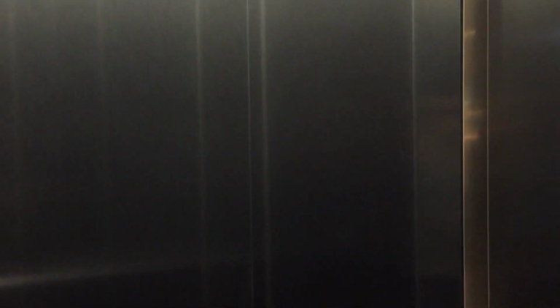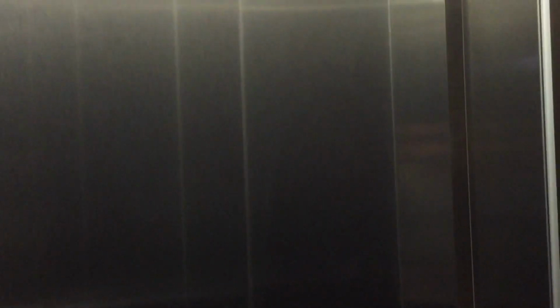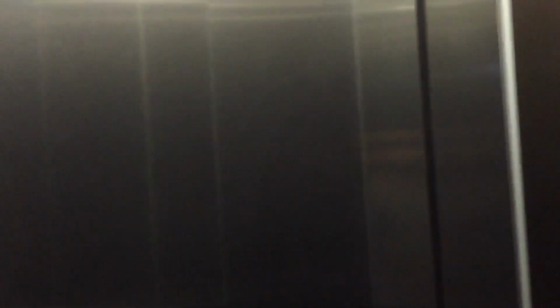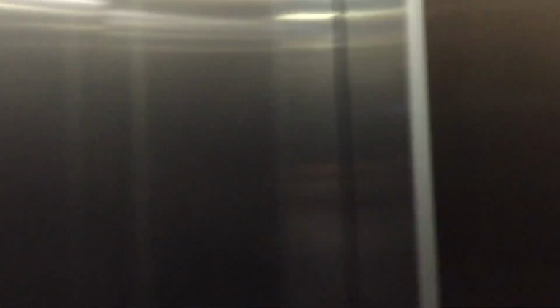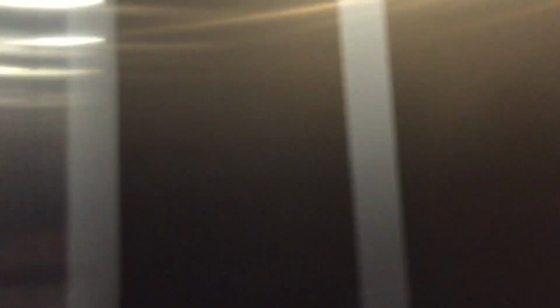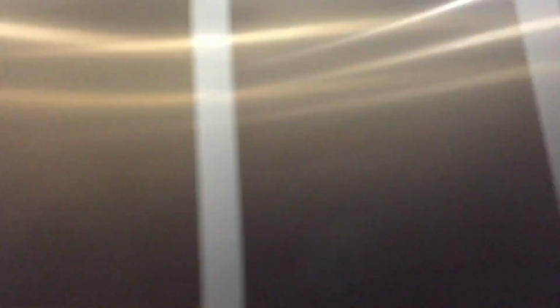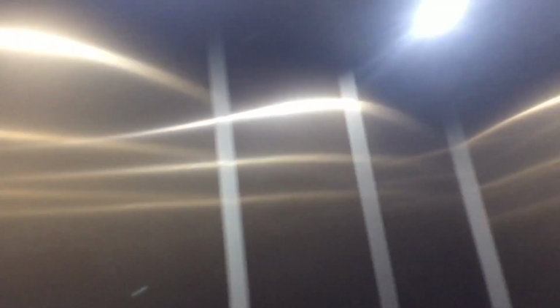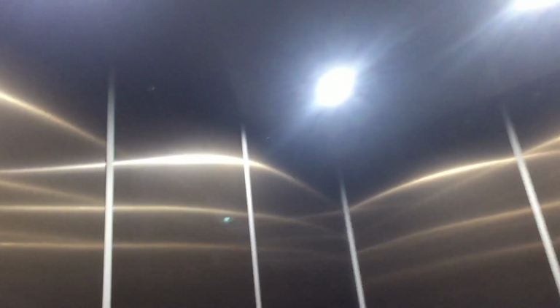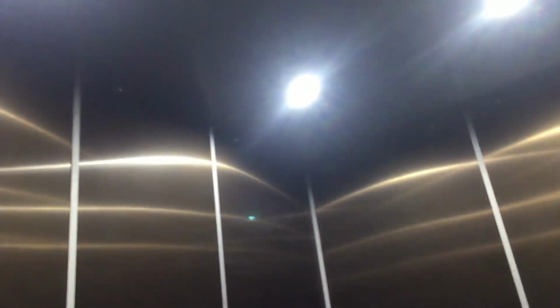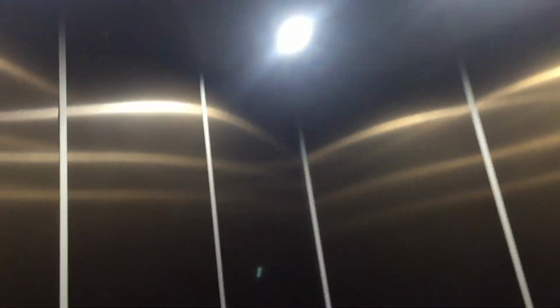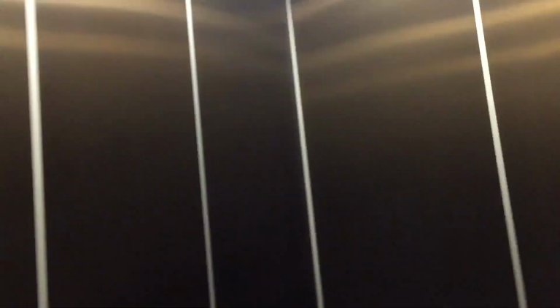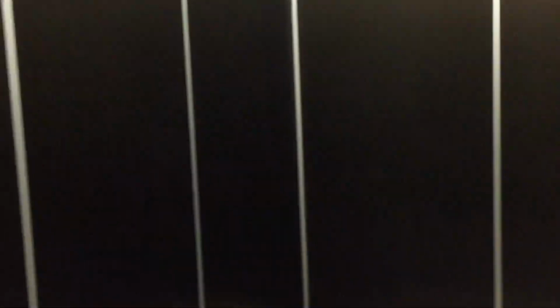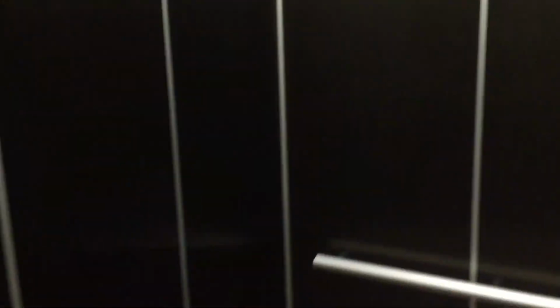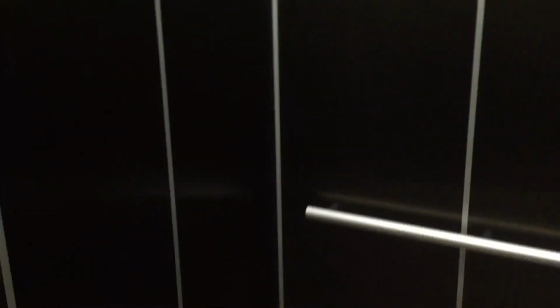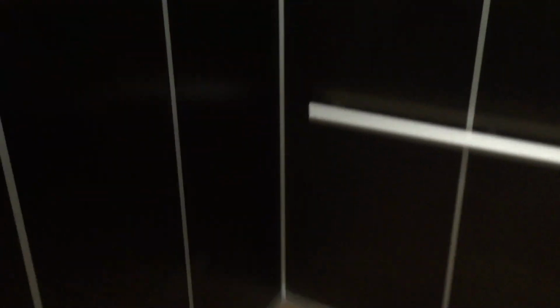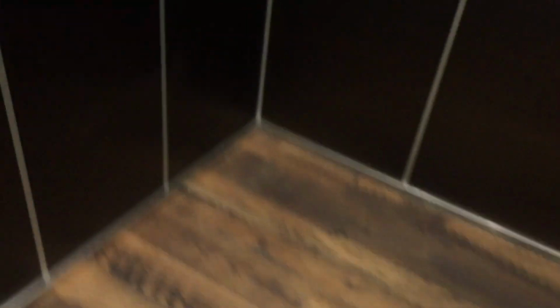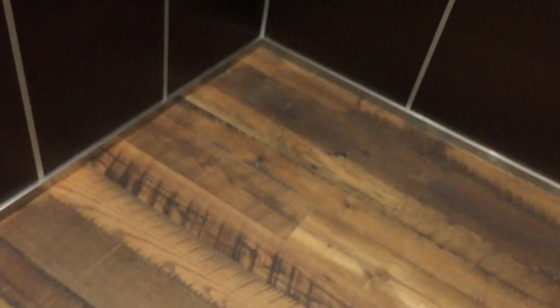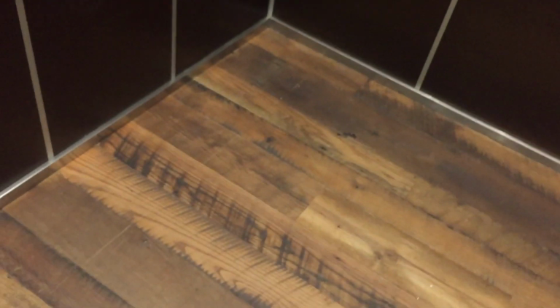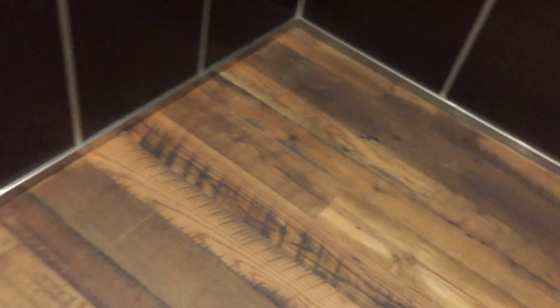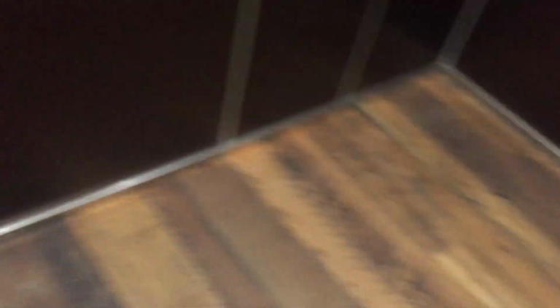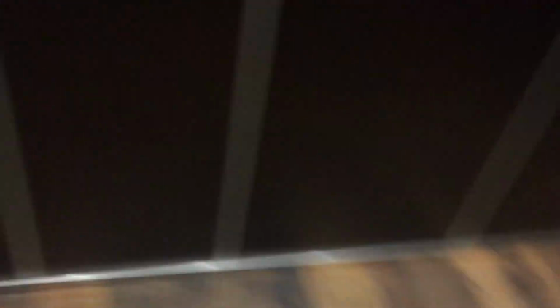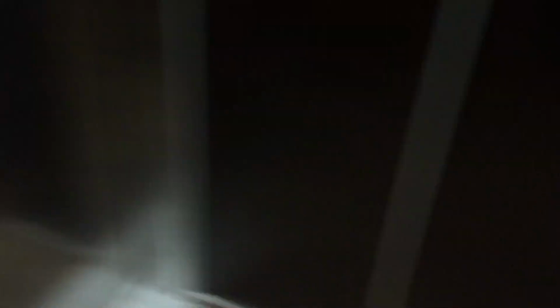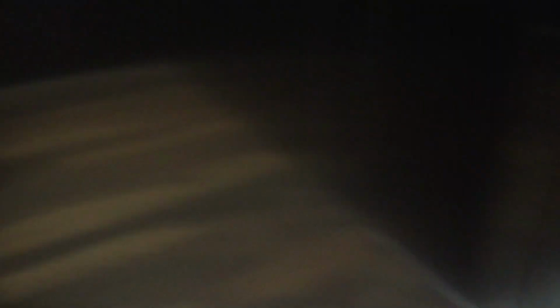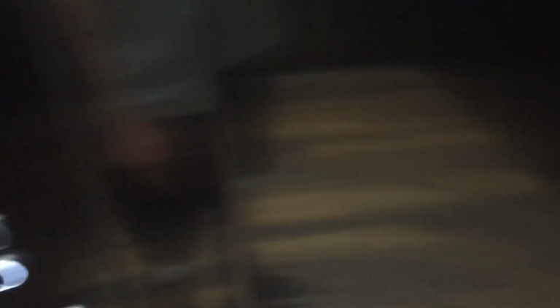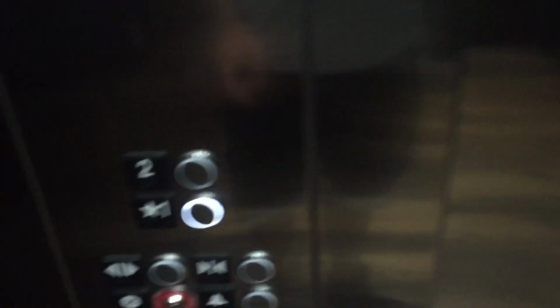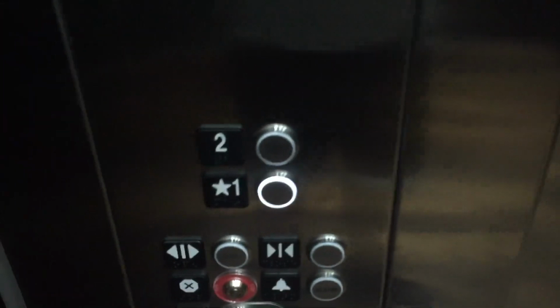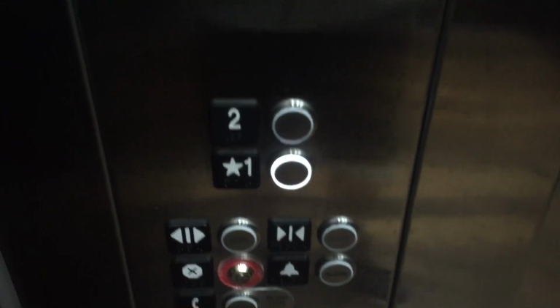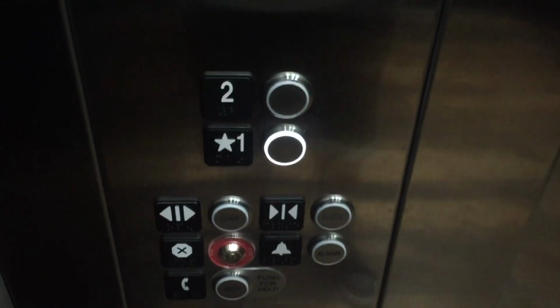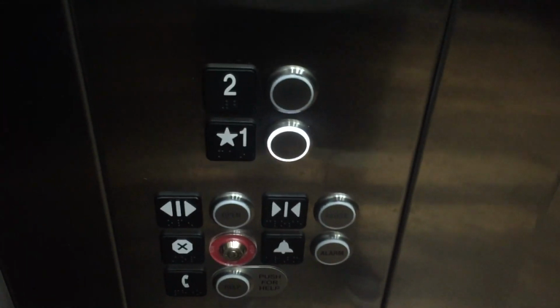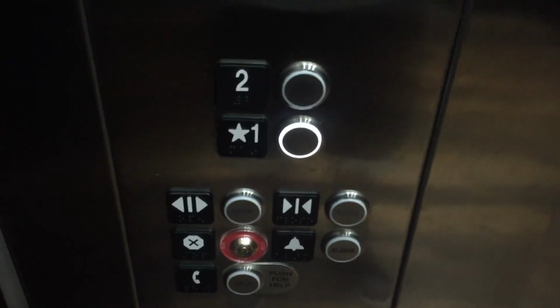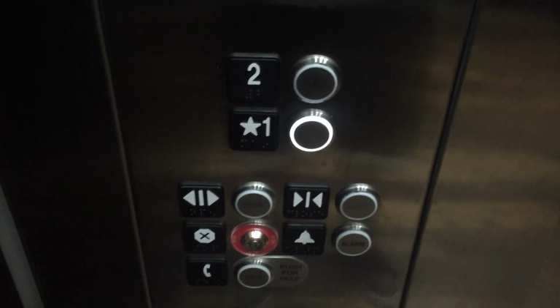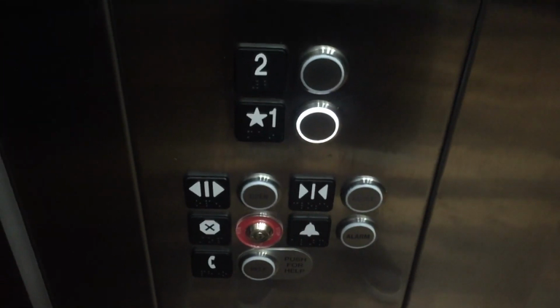It's kind of slow. Nice. Really nice. Watch the button go out.